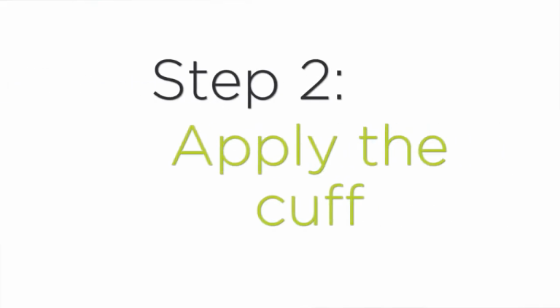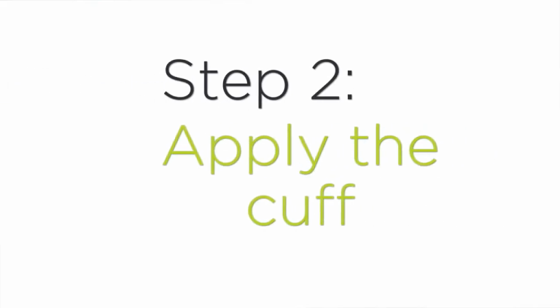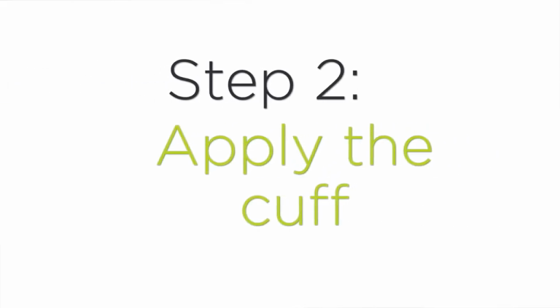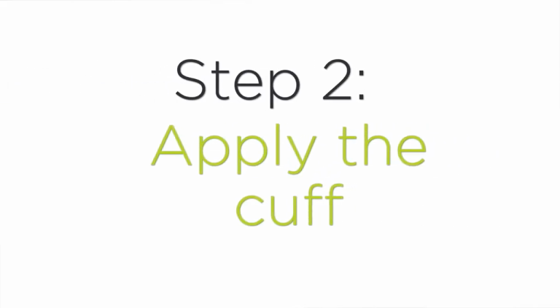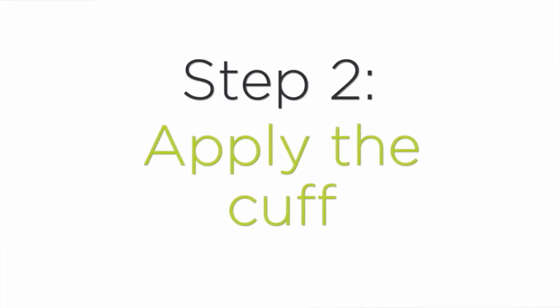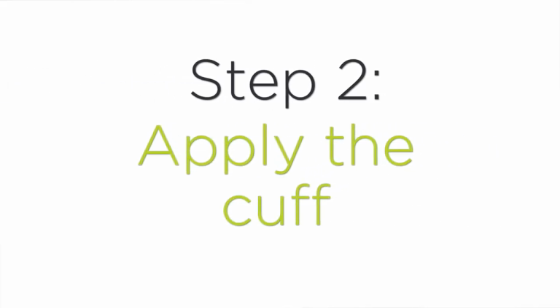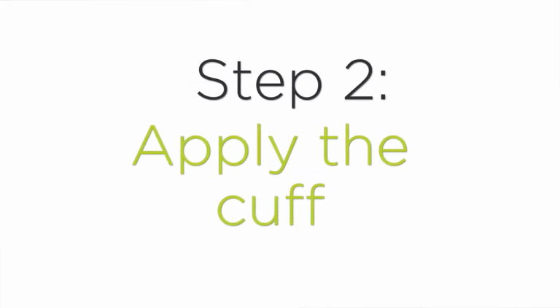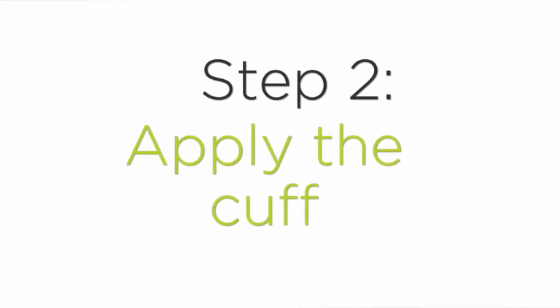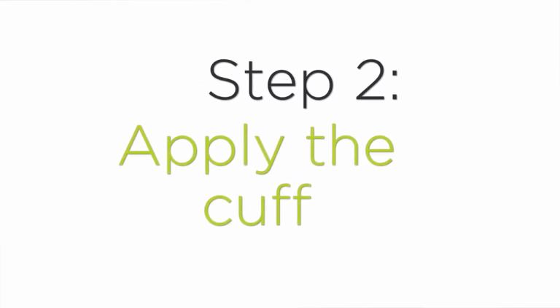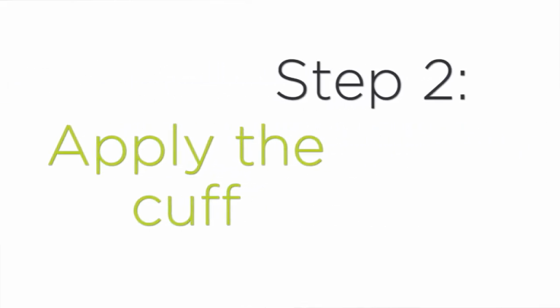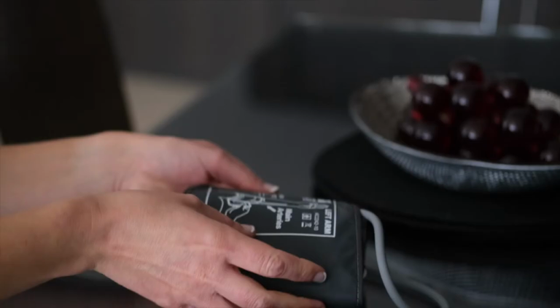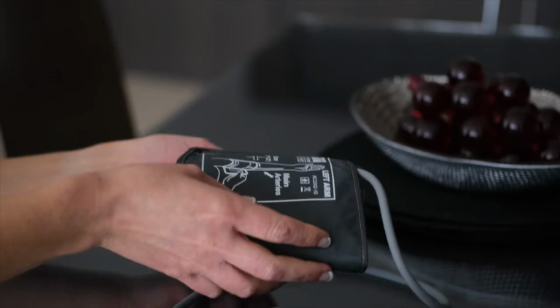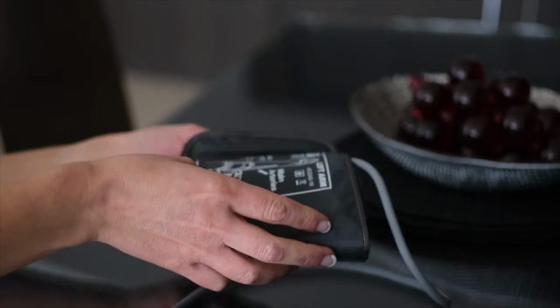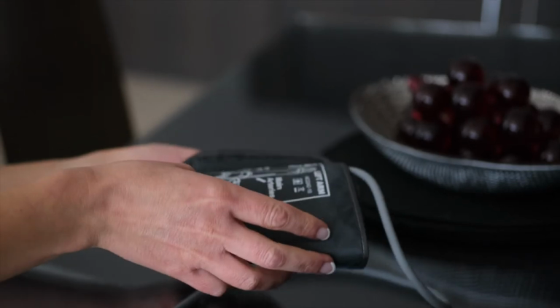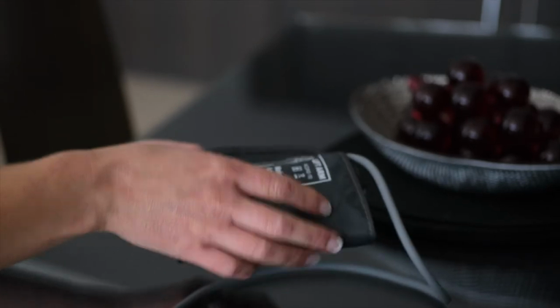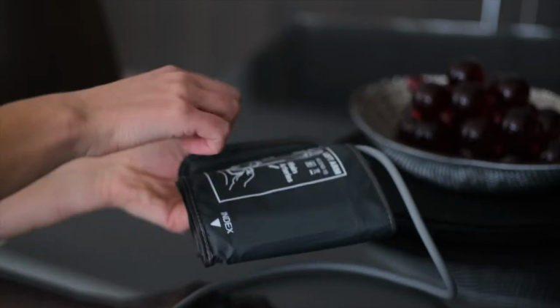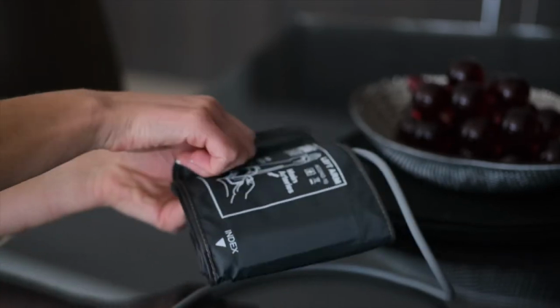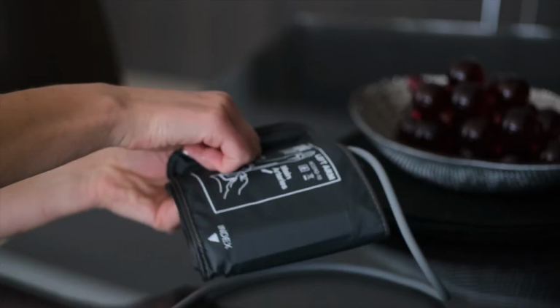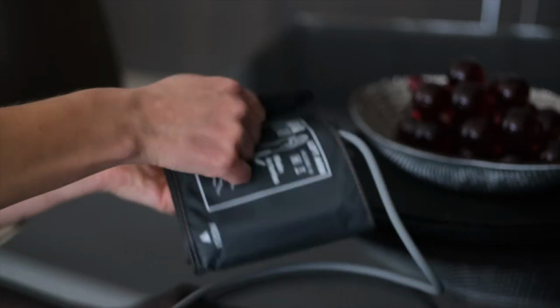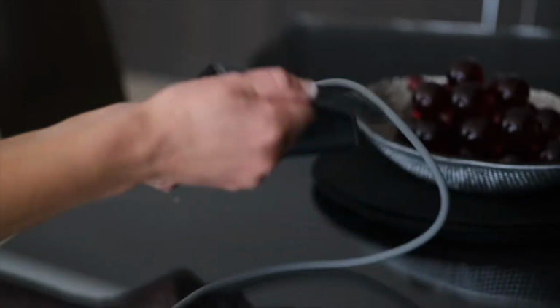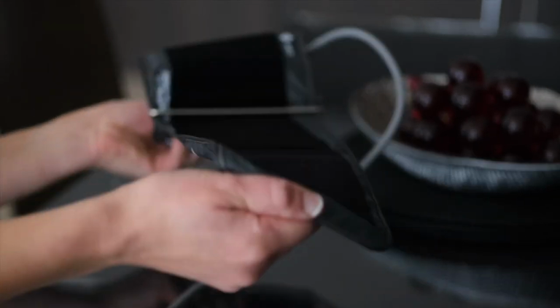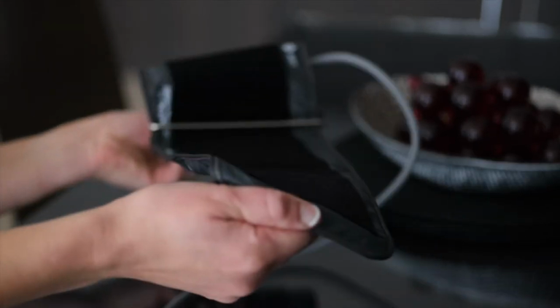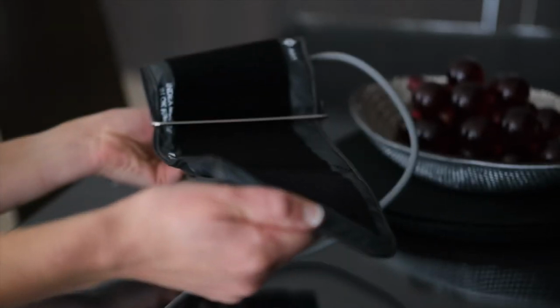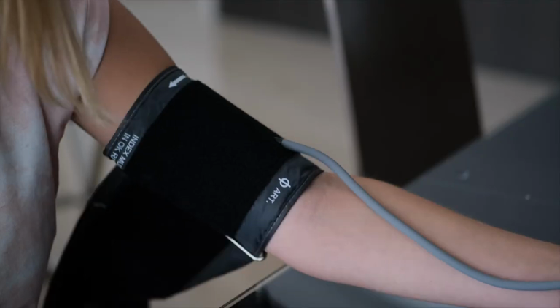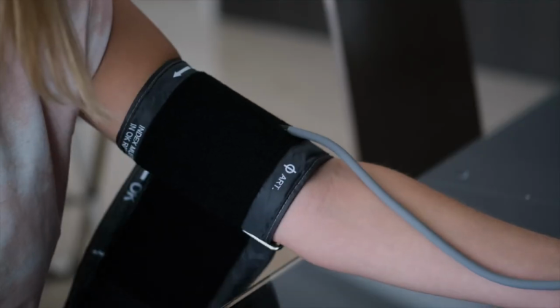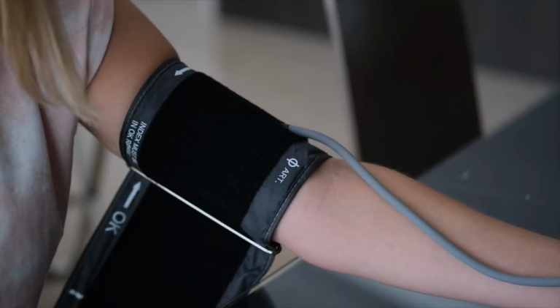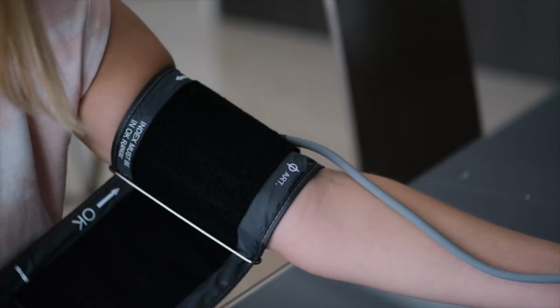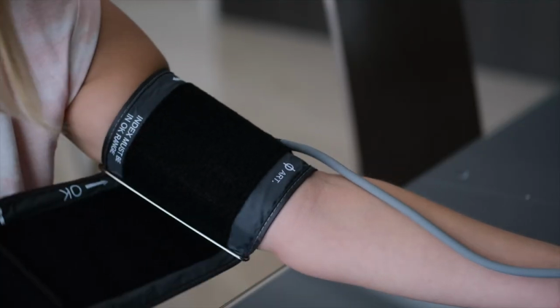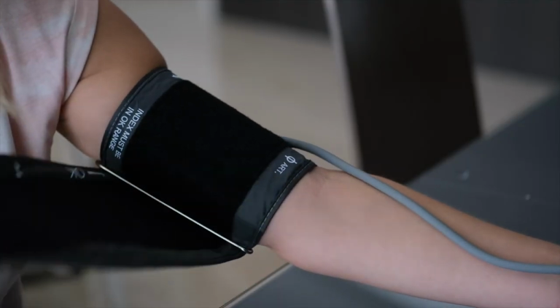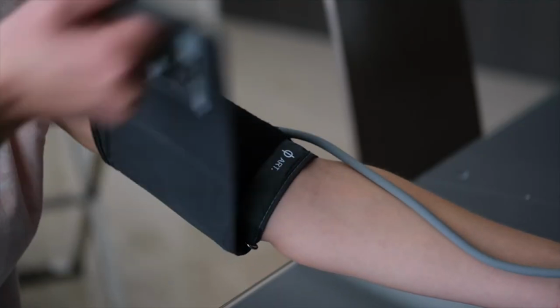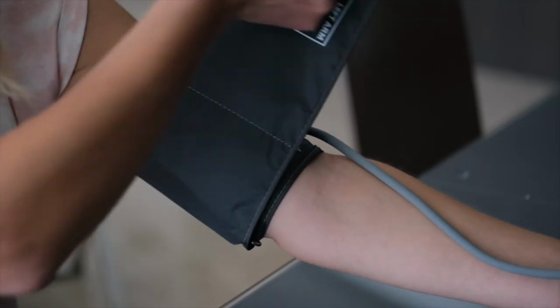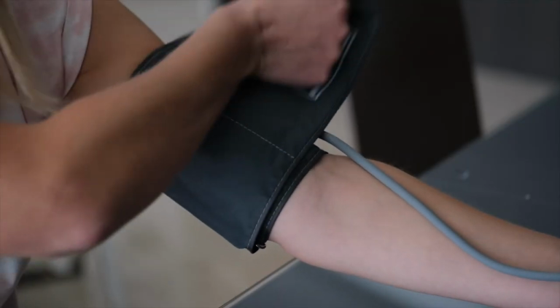Step two: apply the cuff. Use your left arm making sure to remove any thick clothing and rest your arm on a hard surface.